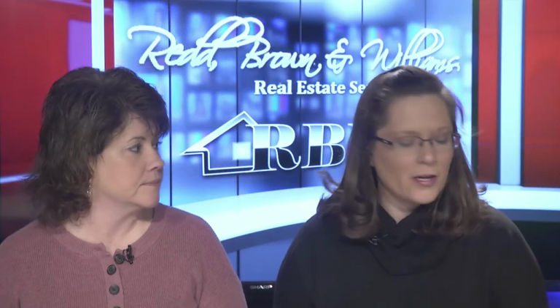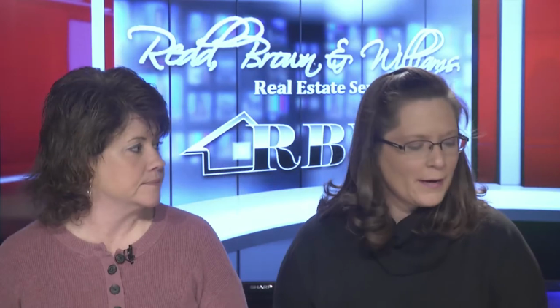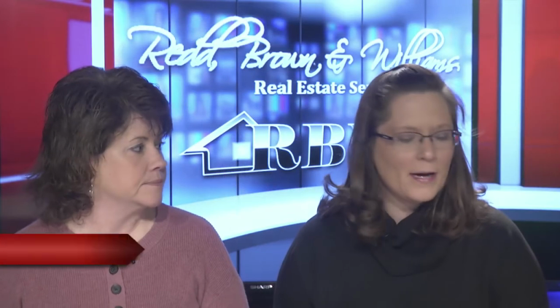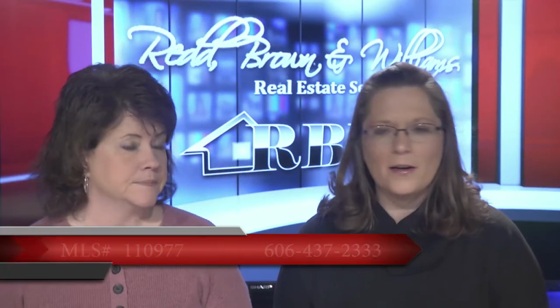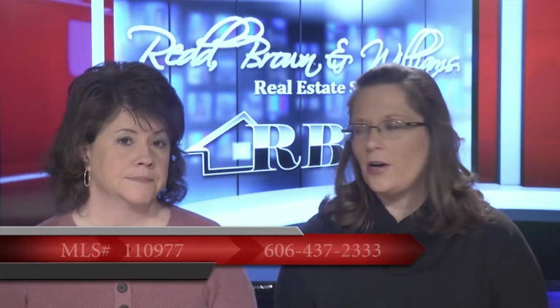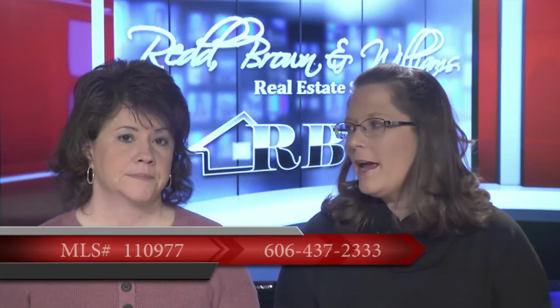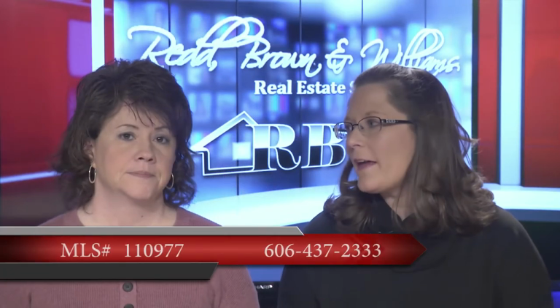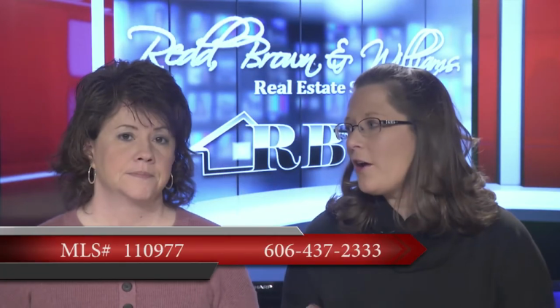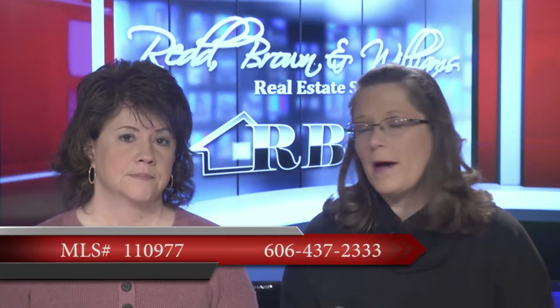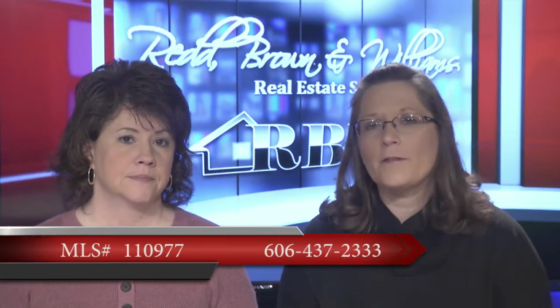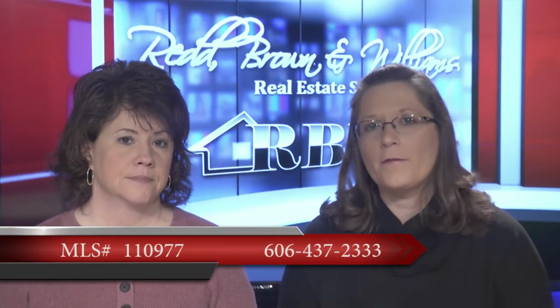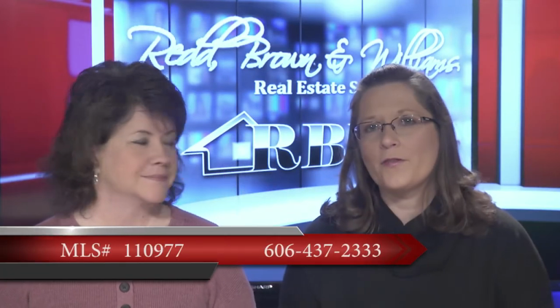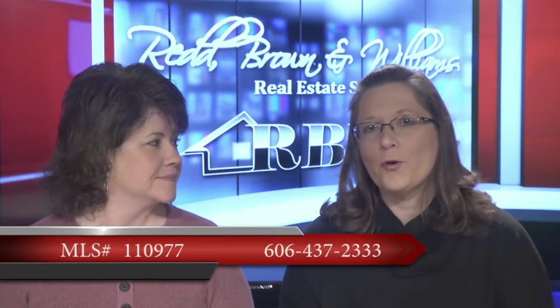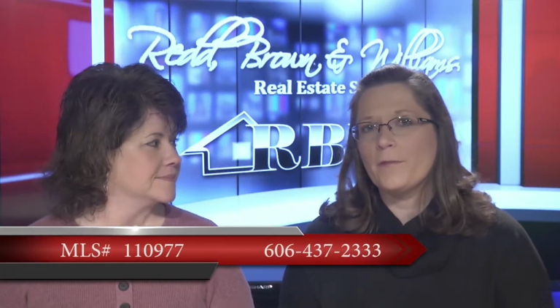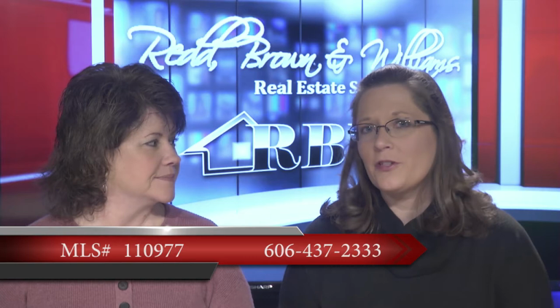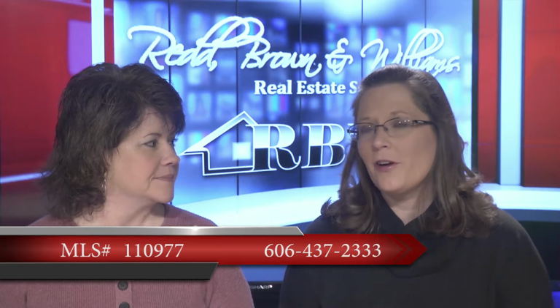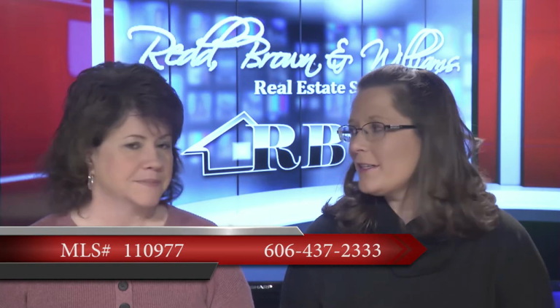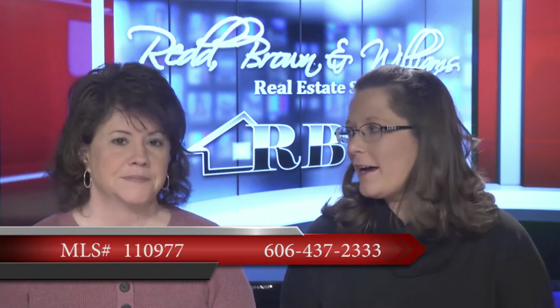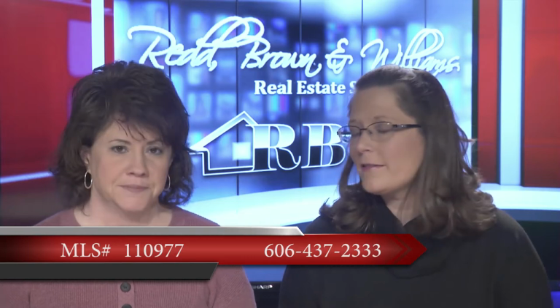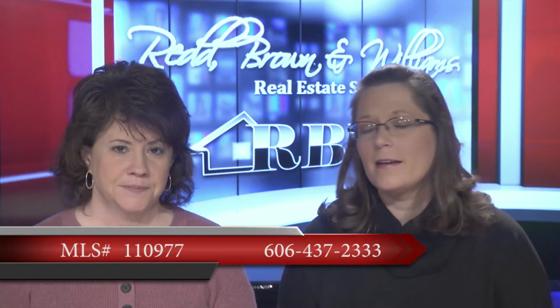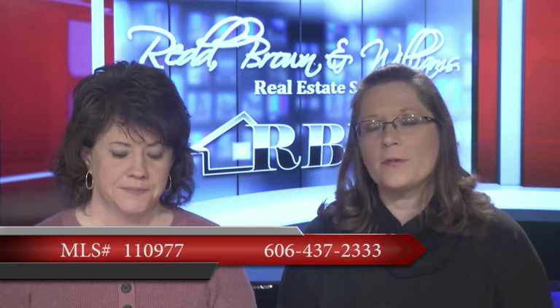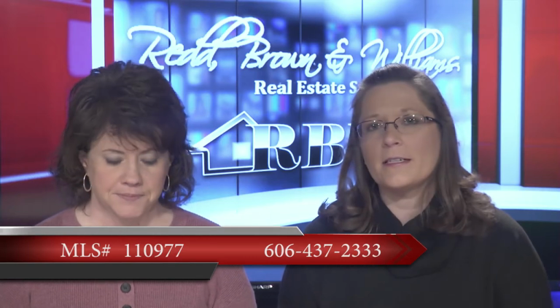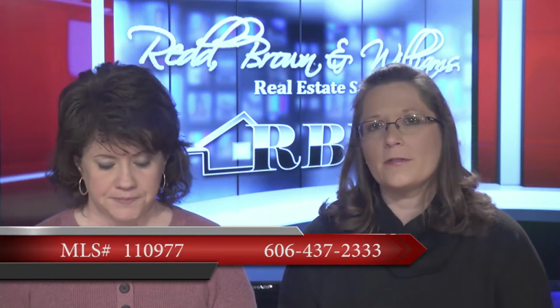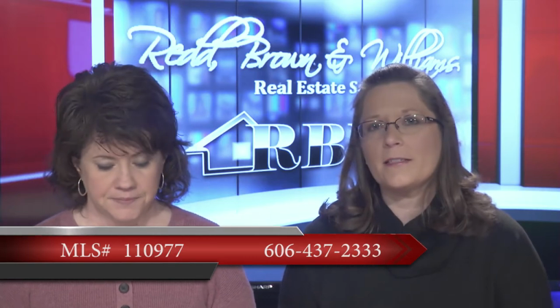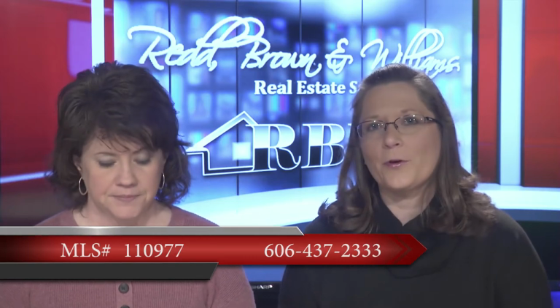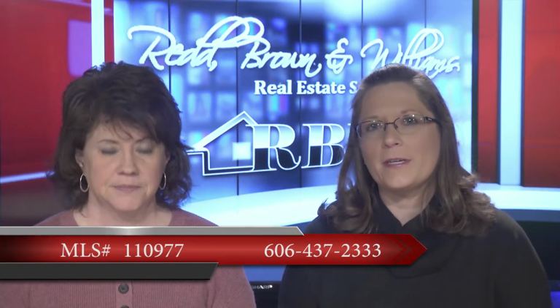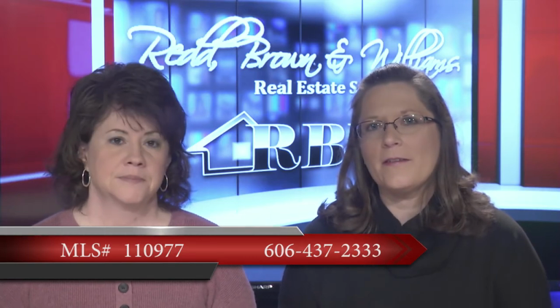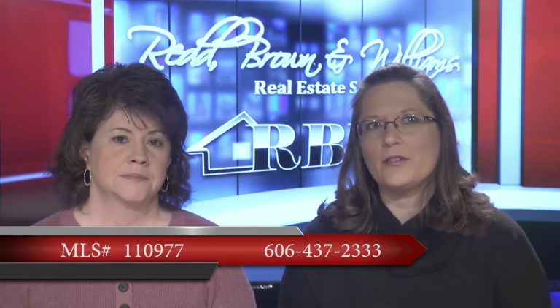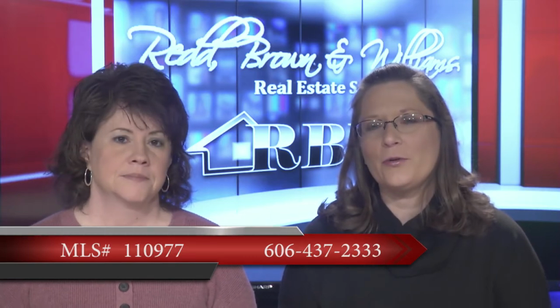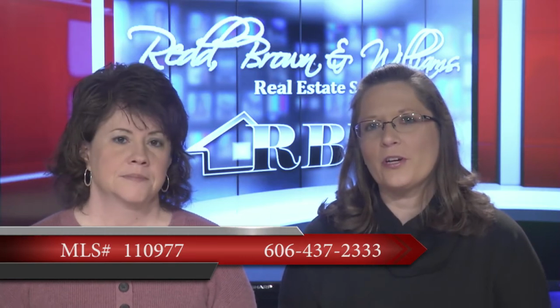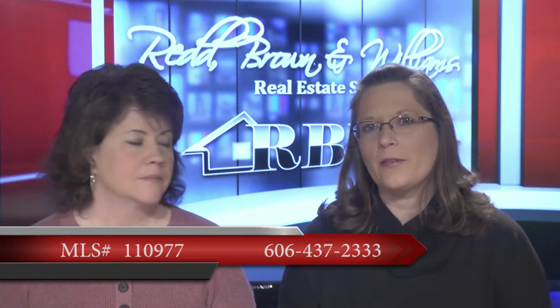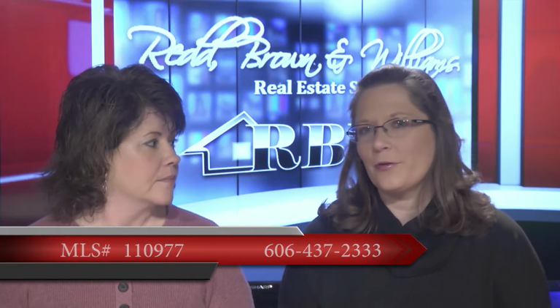For more information on this house, call the Pikeville office at 606-437-2333.